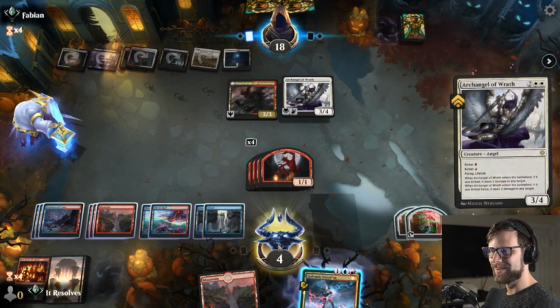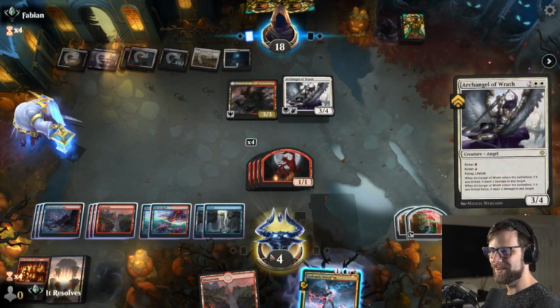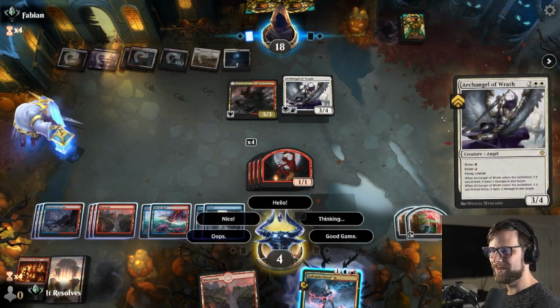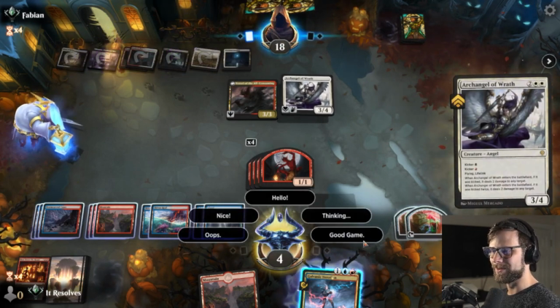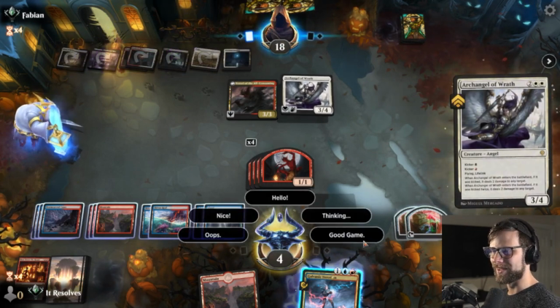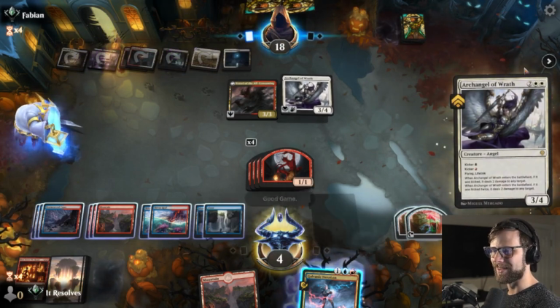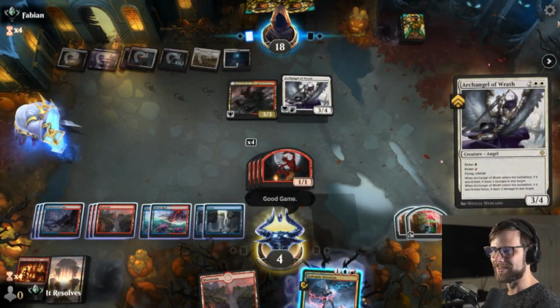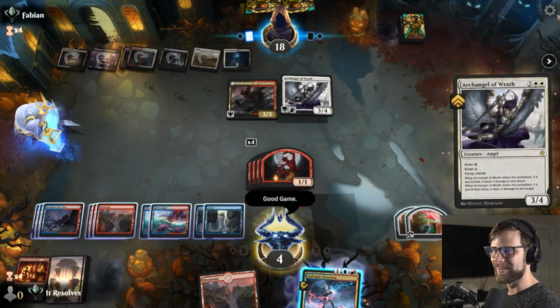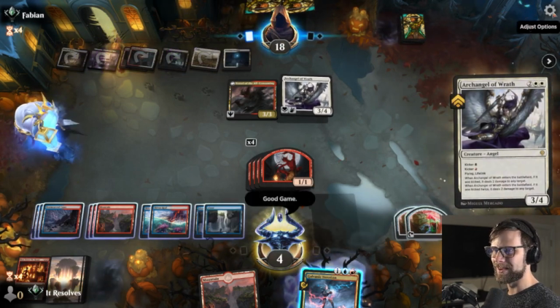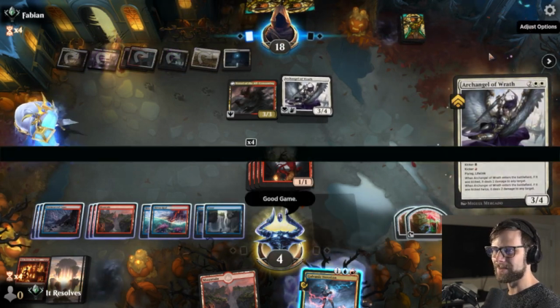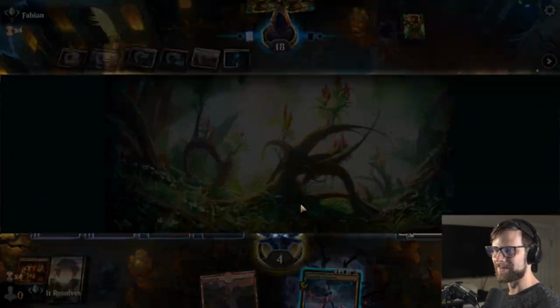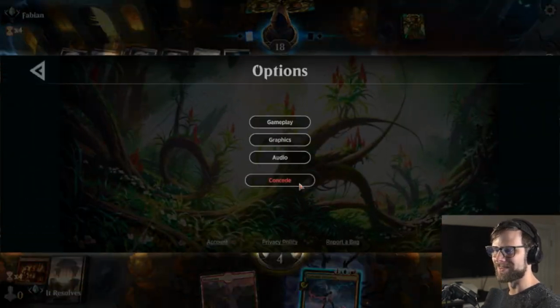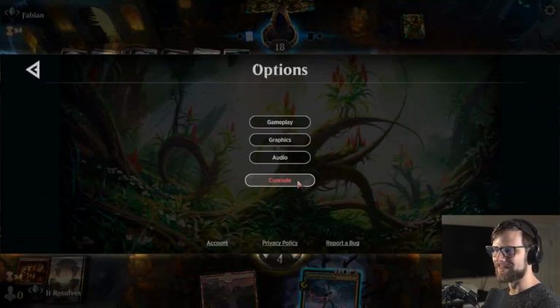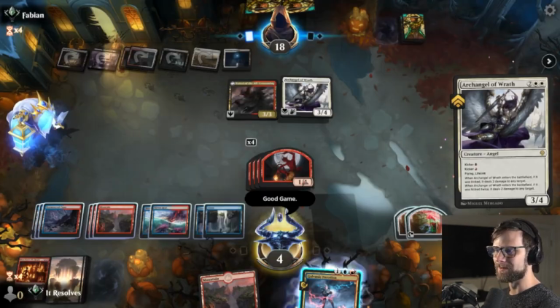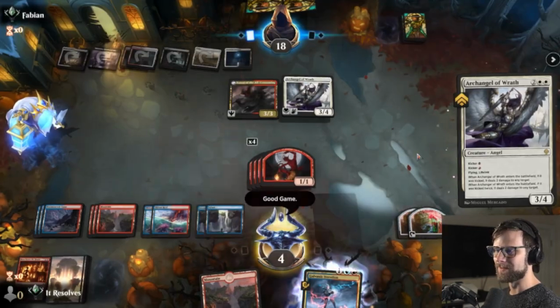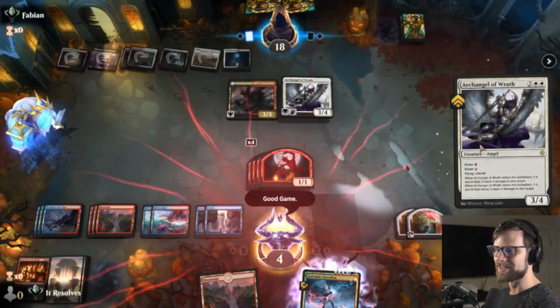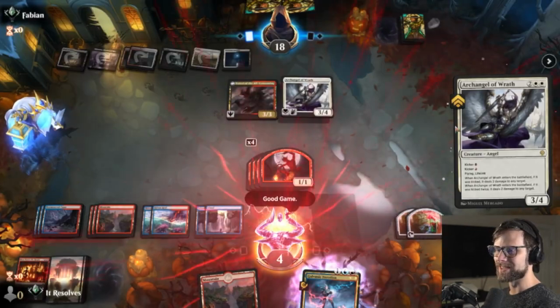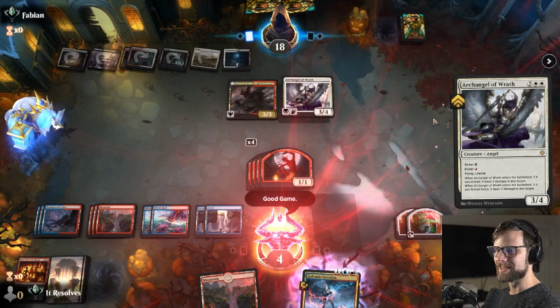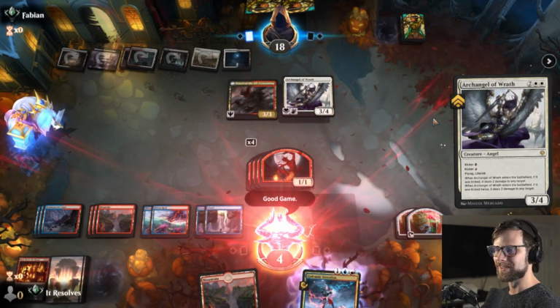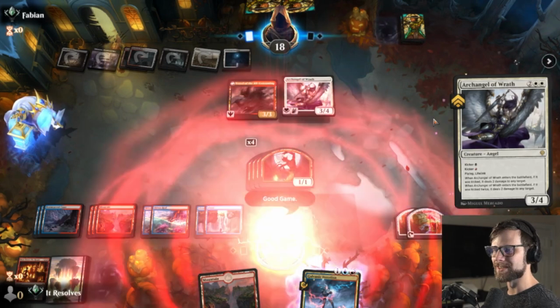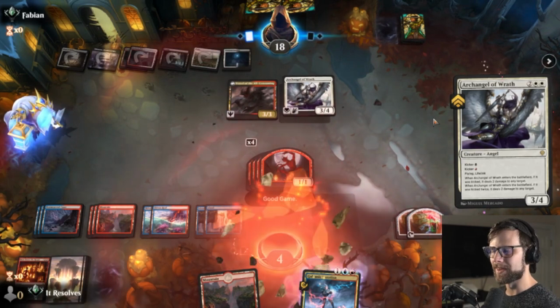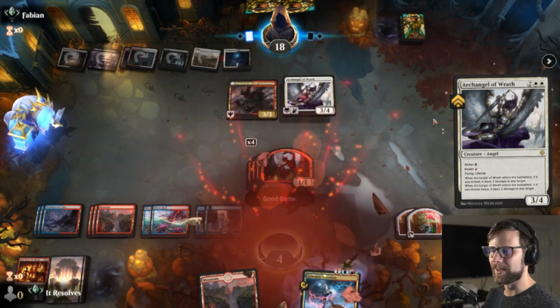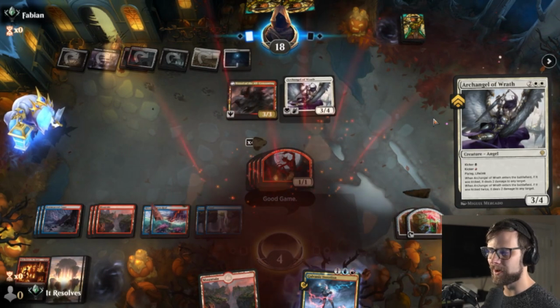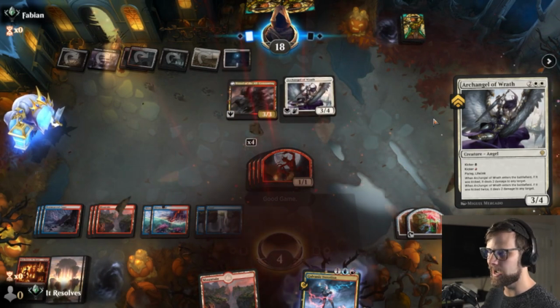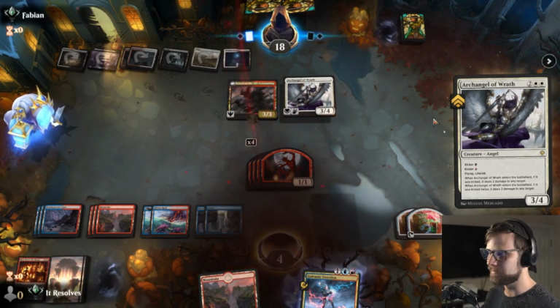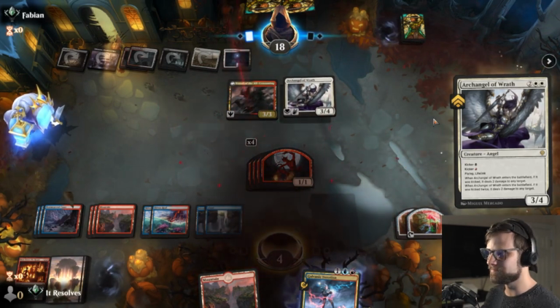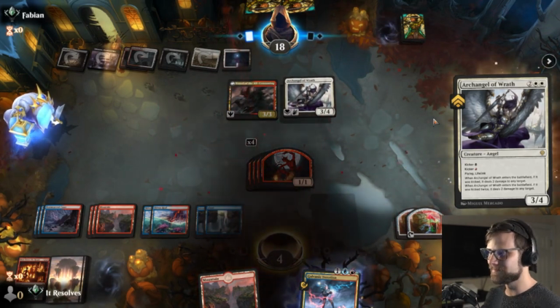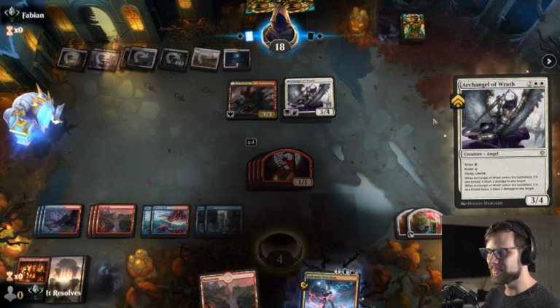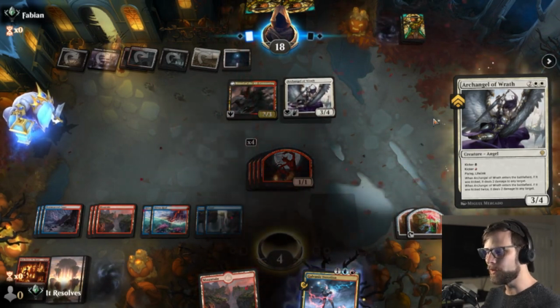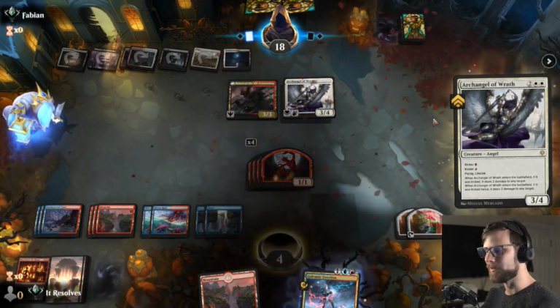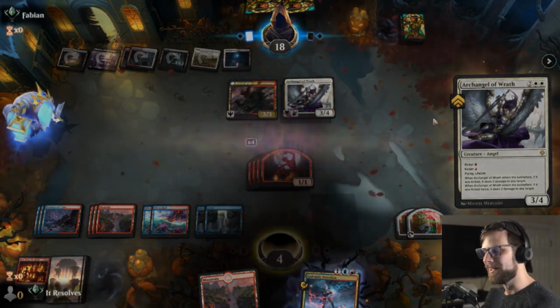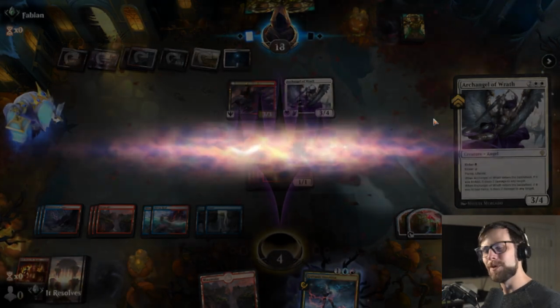We deal one here, and then one here — a calculated risk understanding they may just pass. We lost out on one damage that way, not the end of the world. Now we have all the lands — but we're just going to die to this Archangel I think. And yes, they just get to kill us off that. Good game. We have time for one more — let's hope we can get a win.